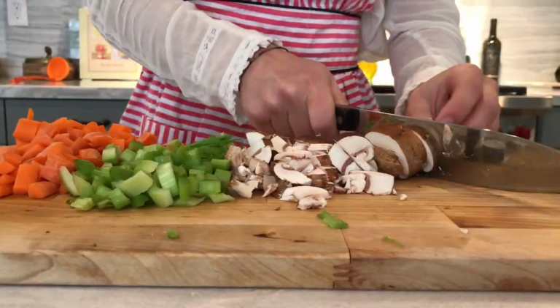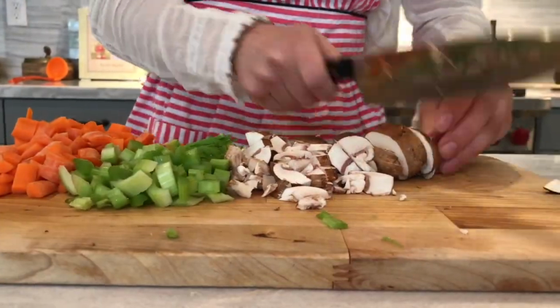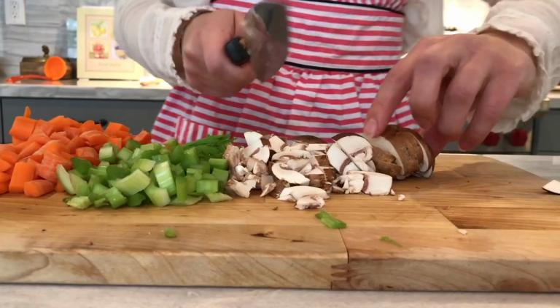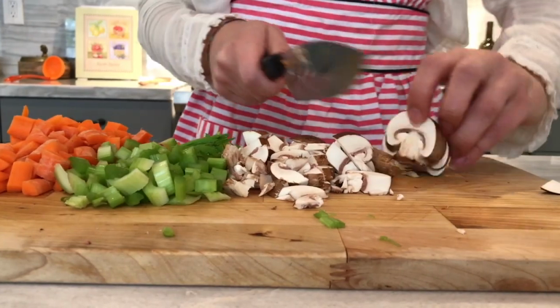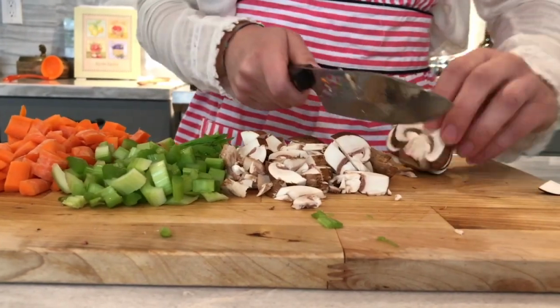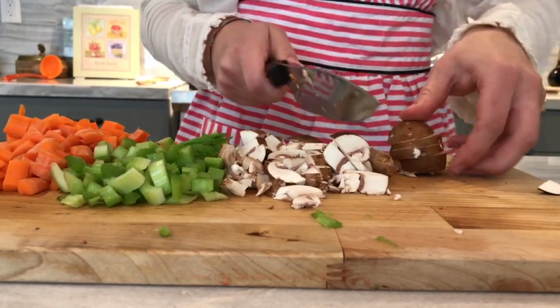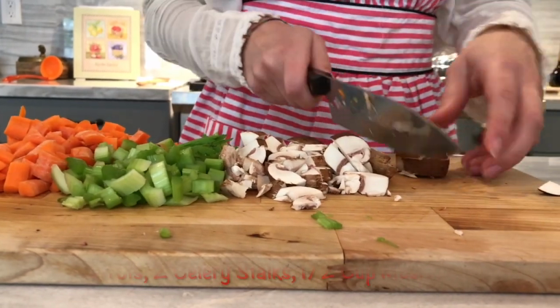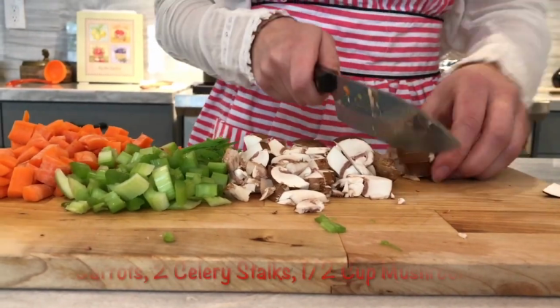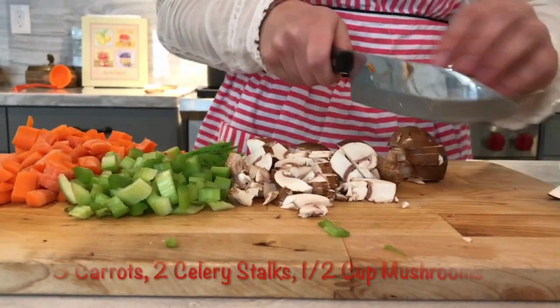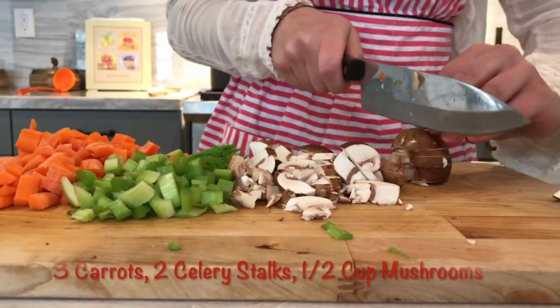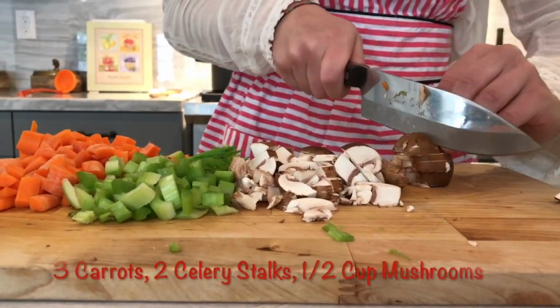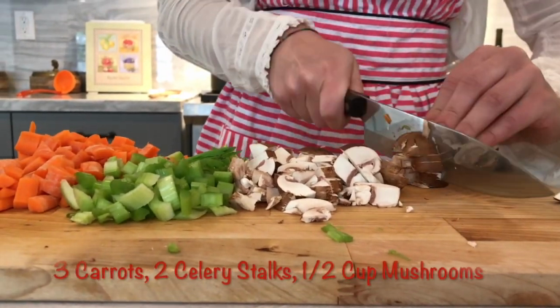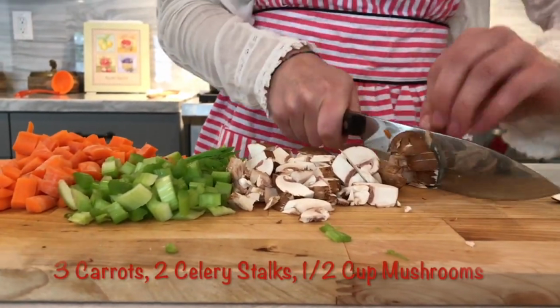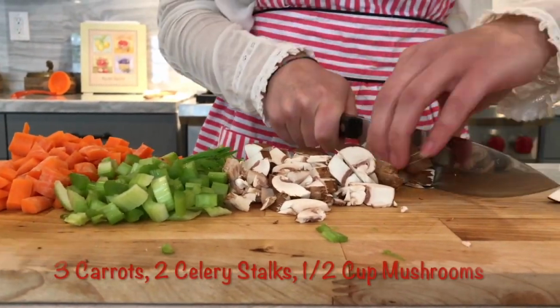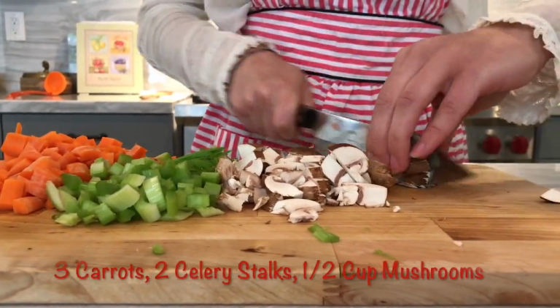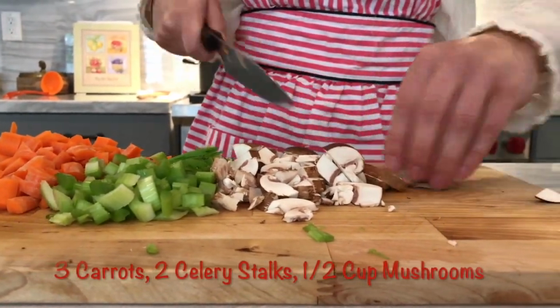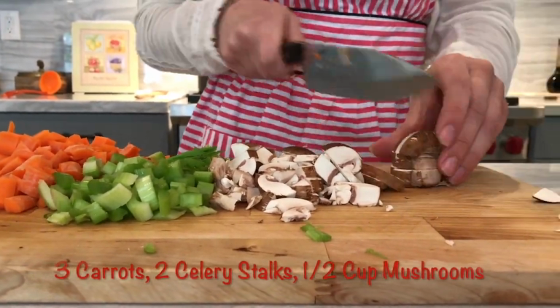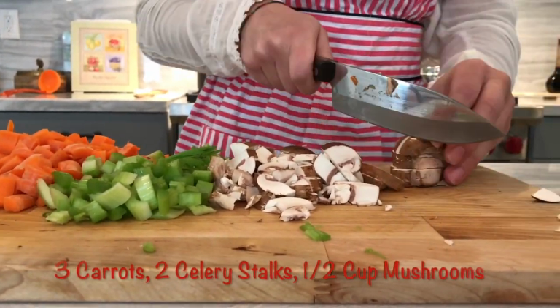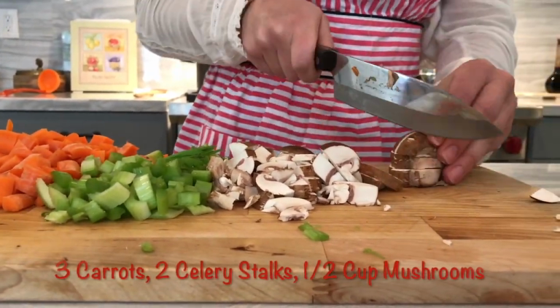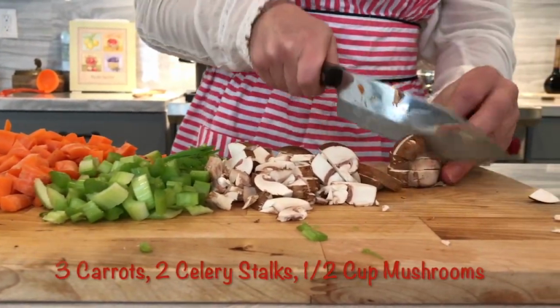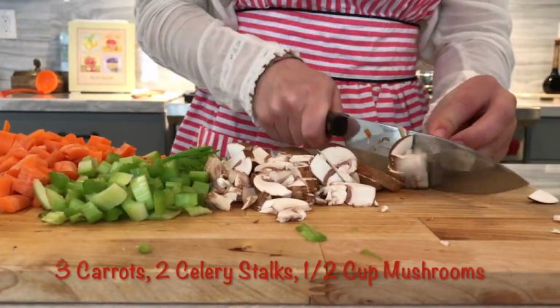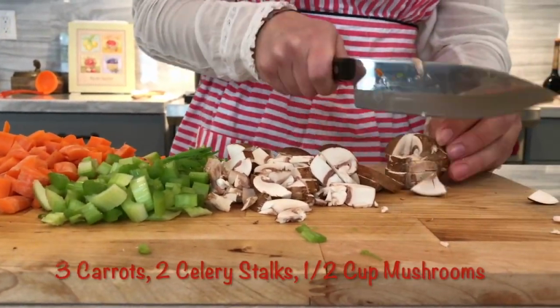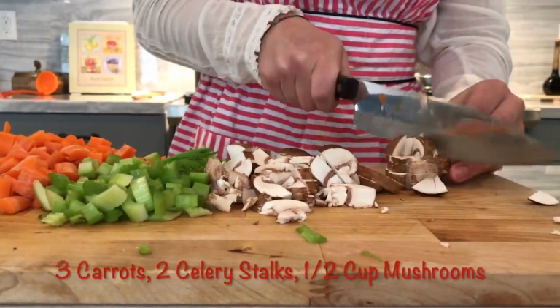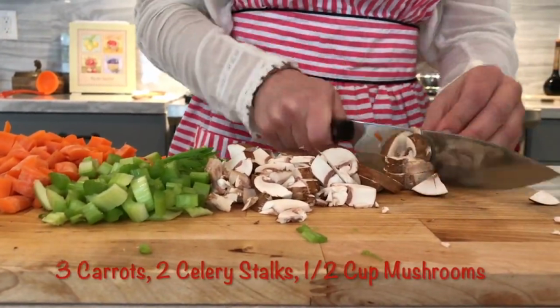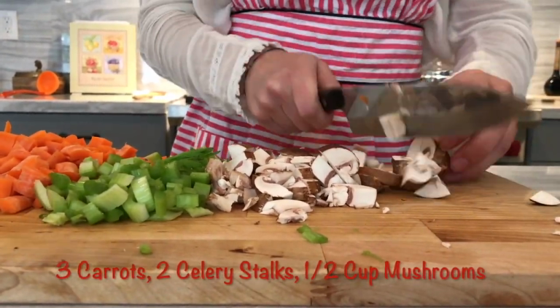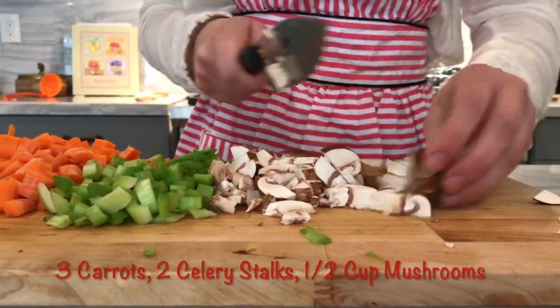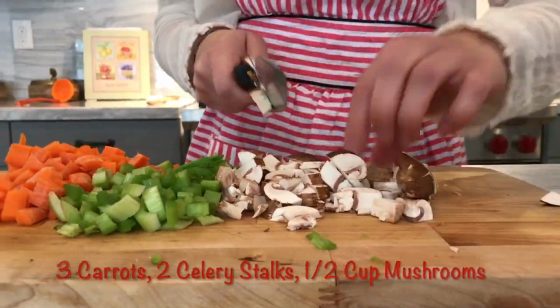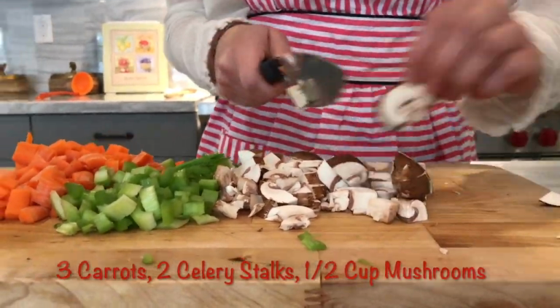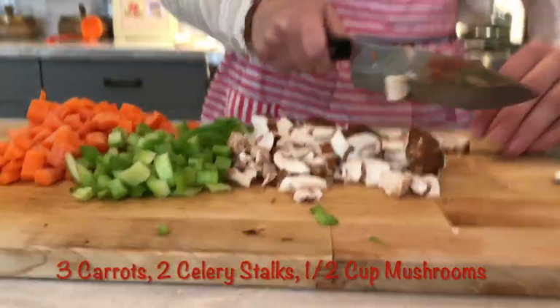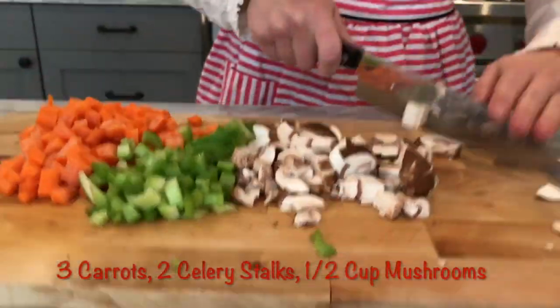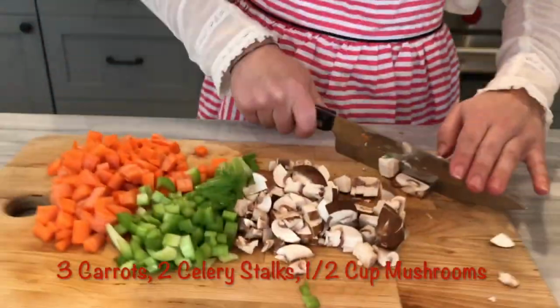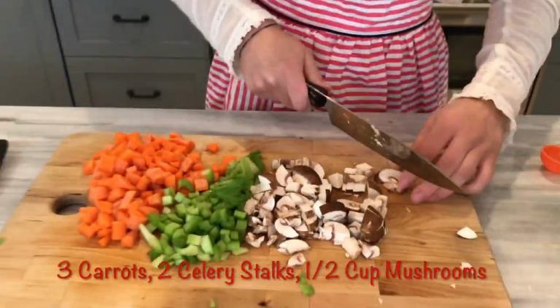While that's simmering, chop up the rest of your veggies. I like to cut everything to about the same size.